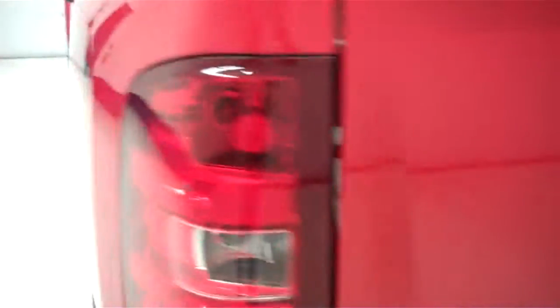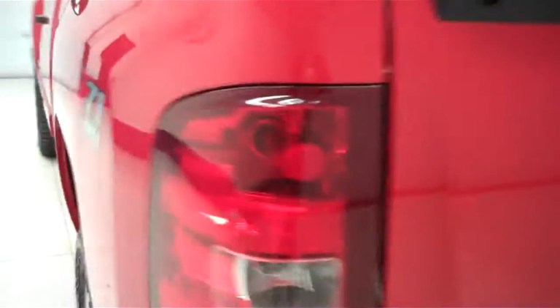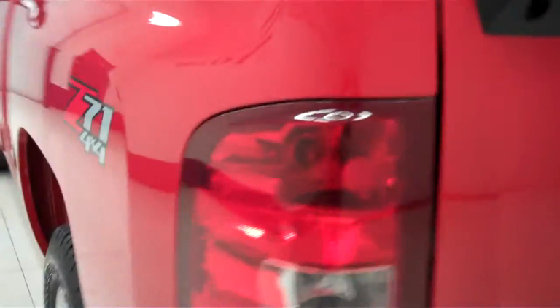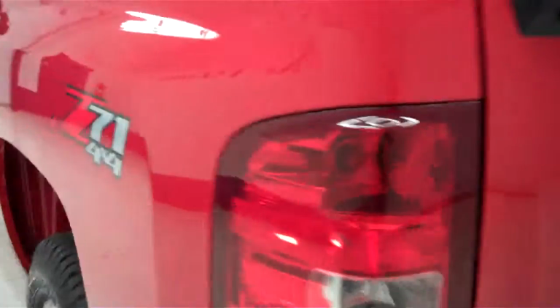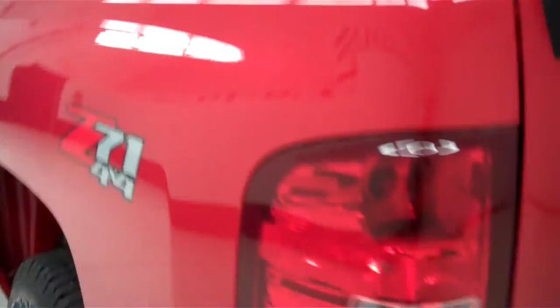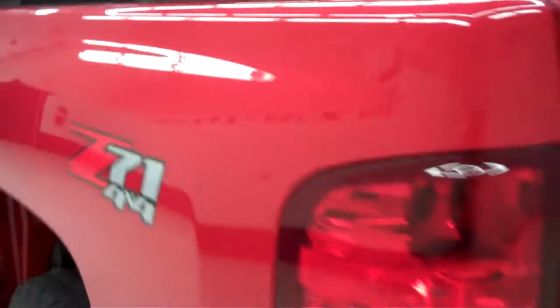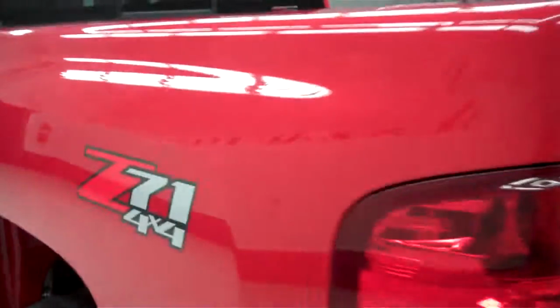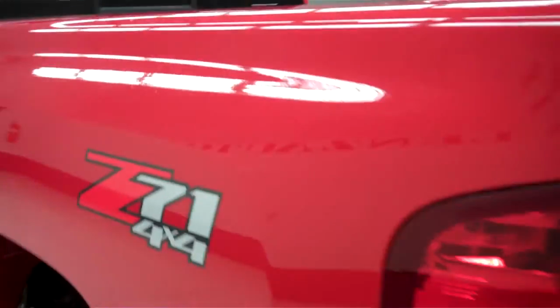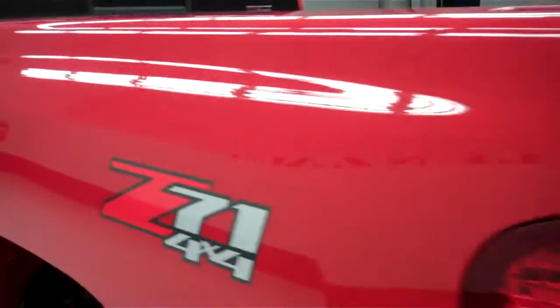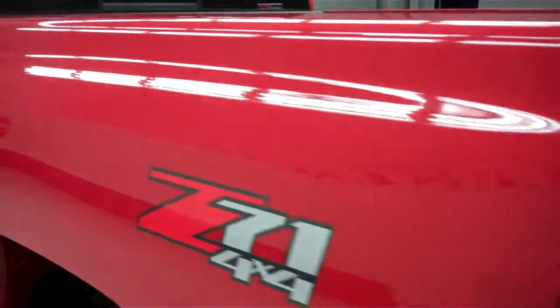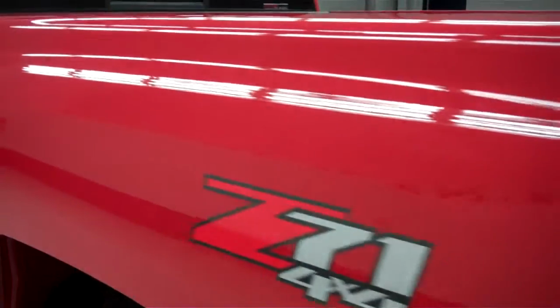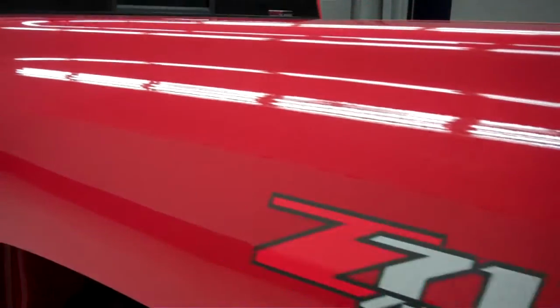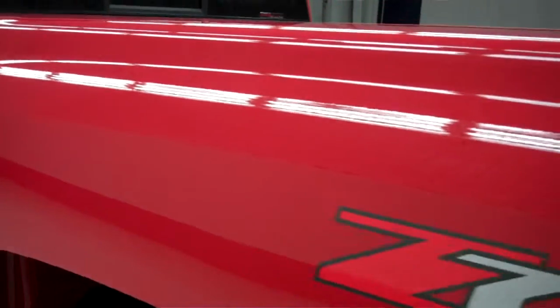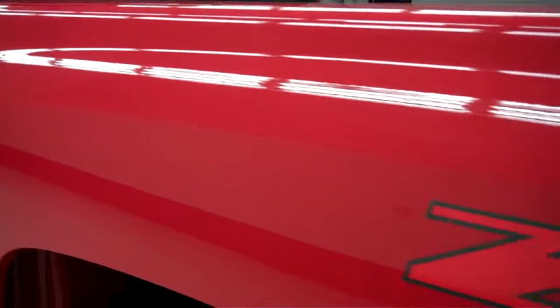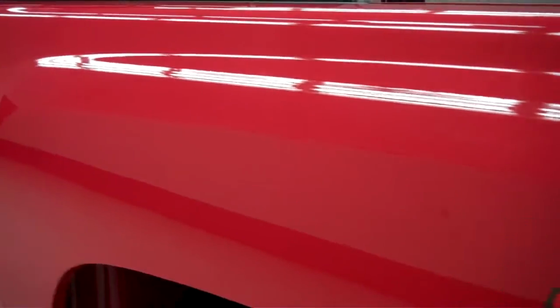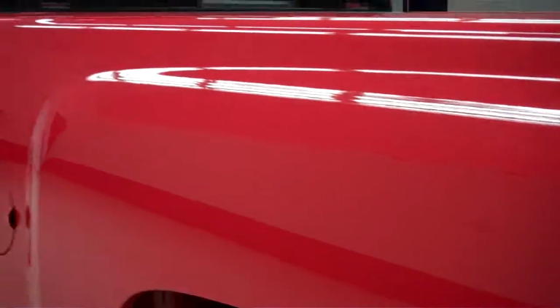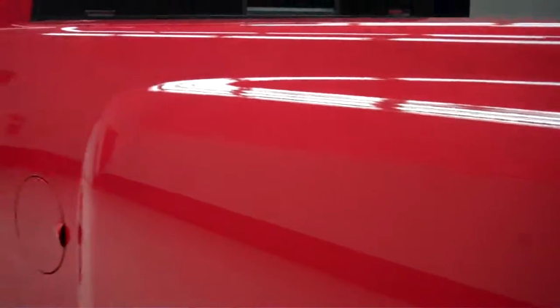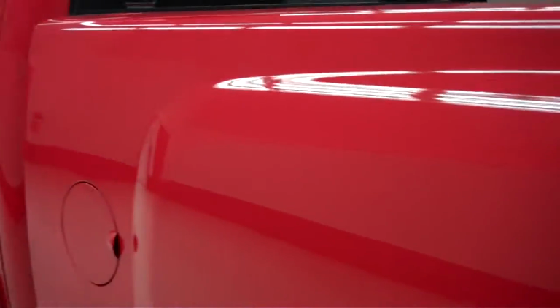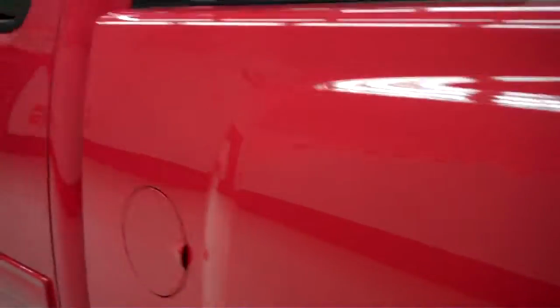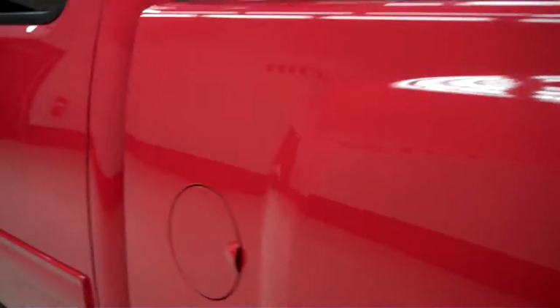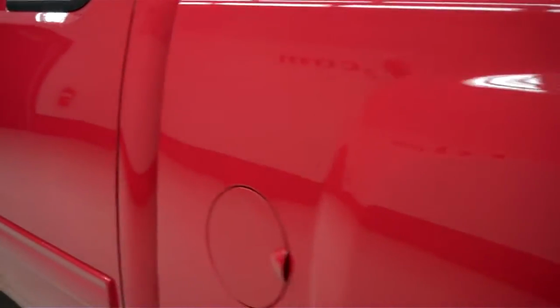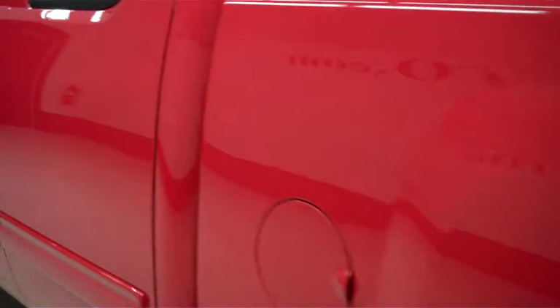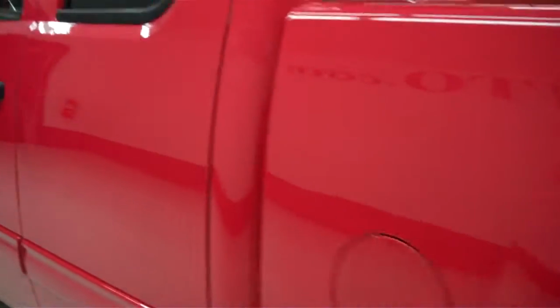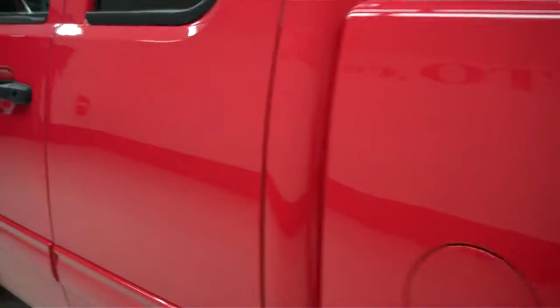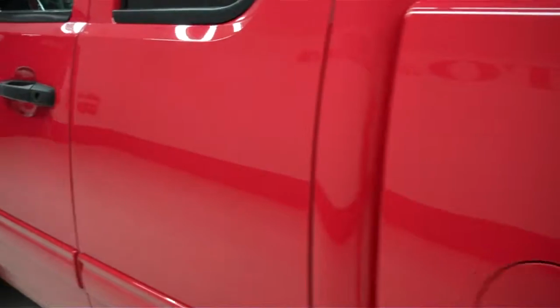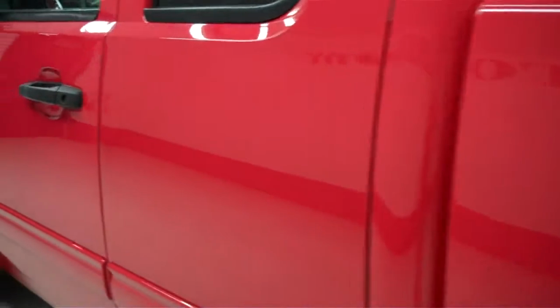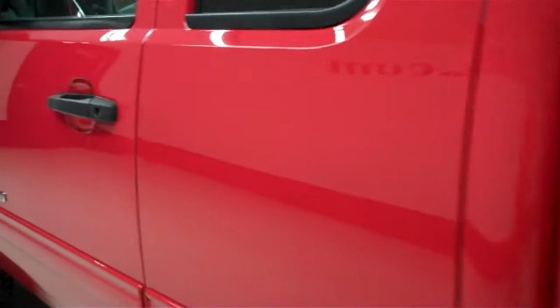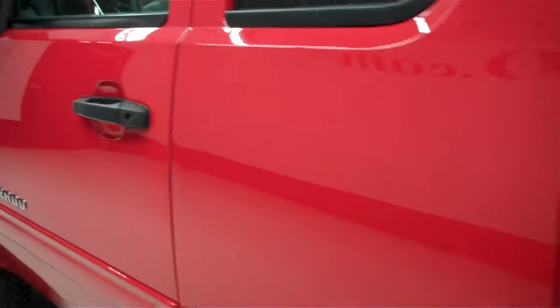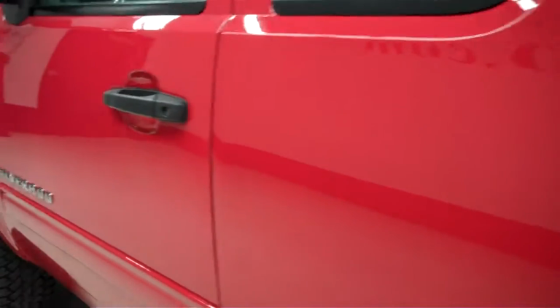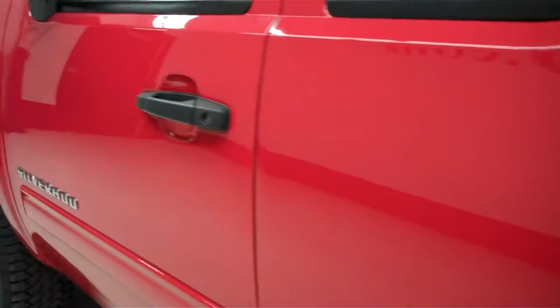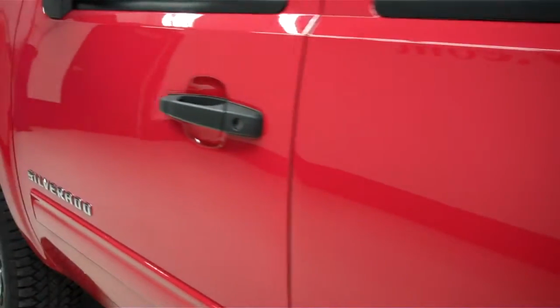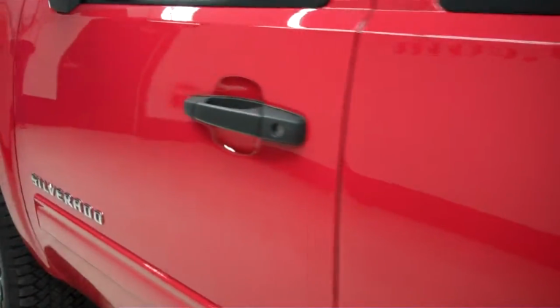This side's paint is just as clean and reflective as the other side. No dings or dents on this side either.